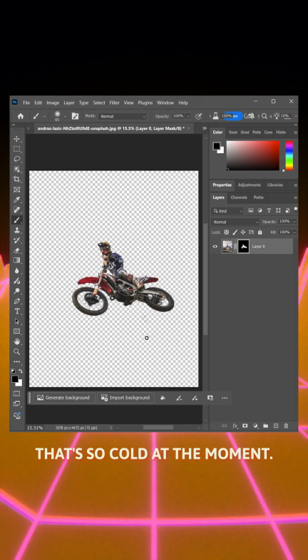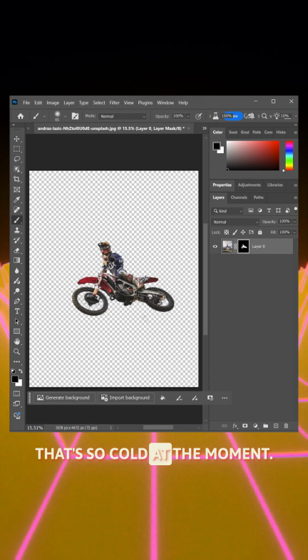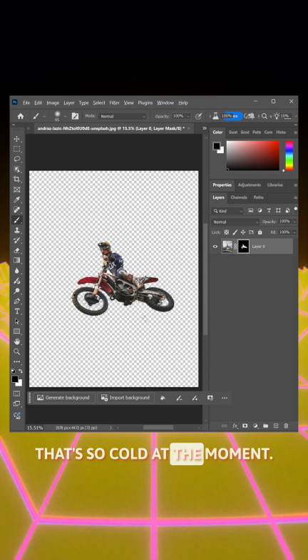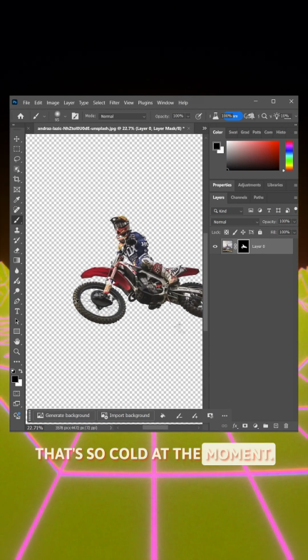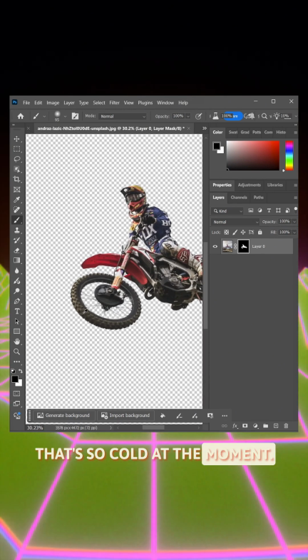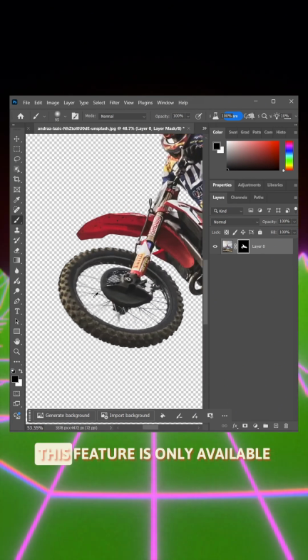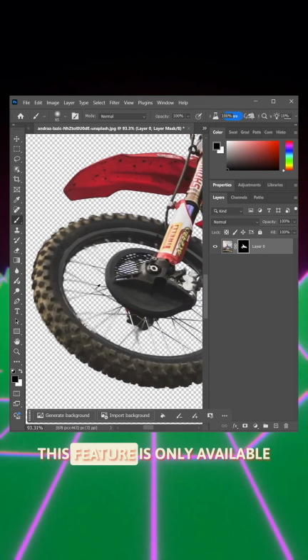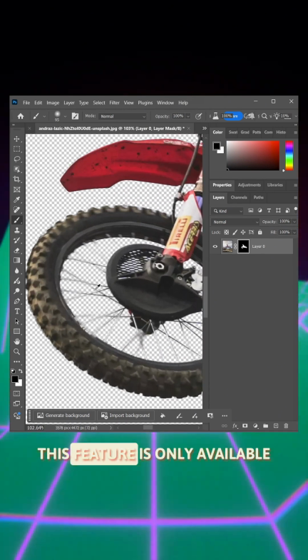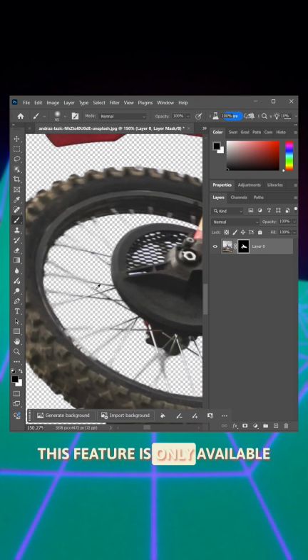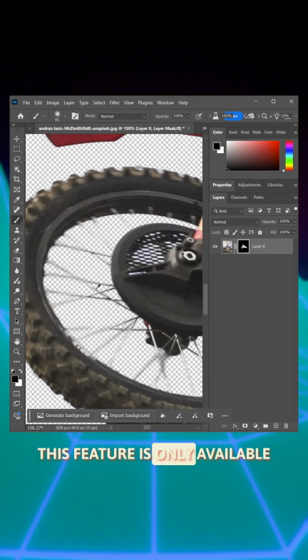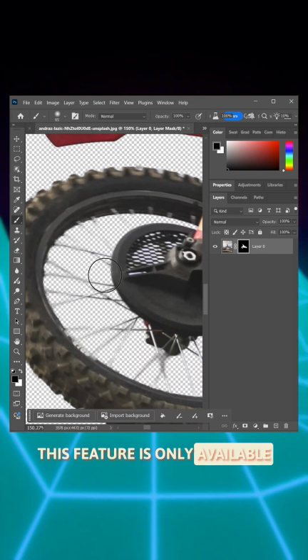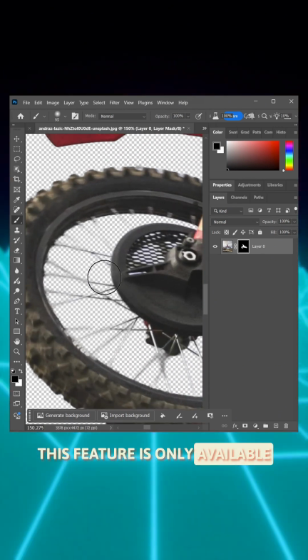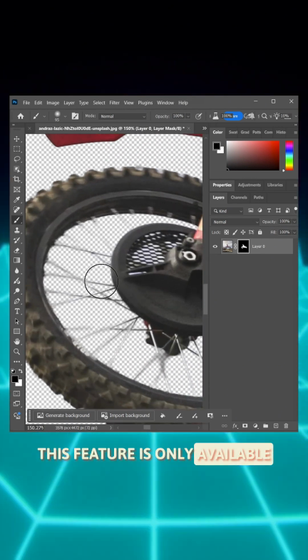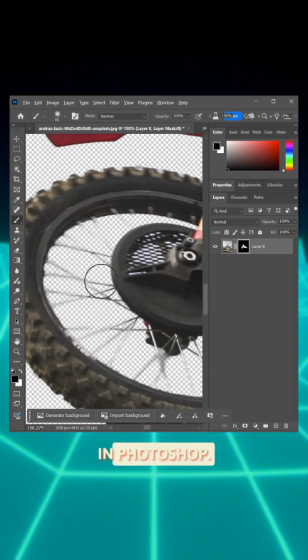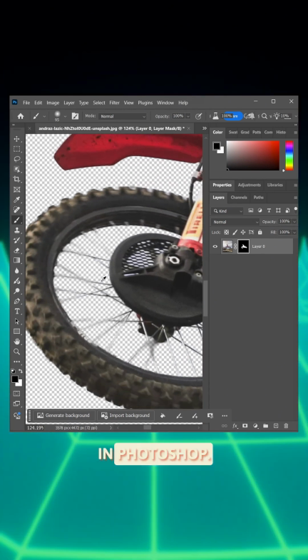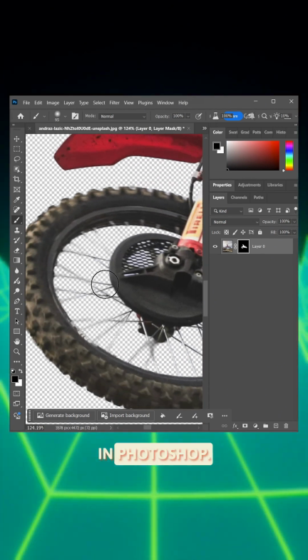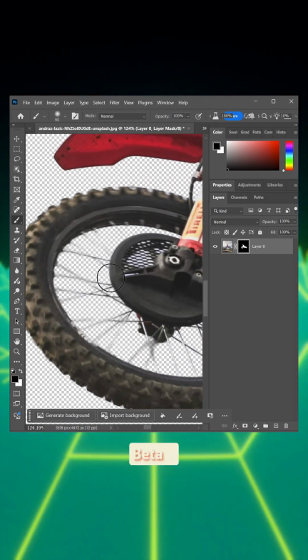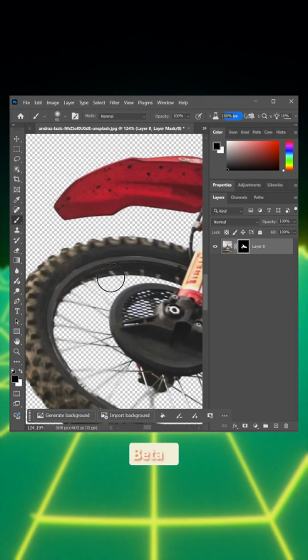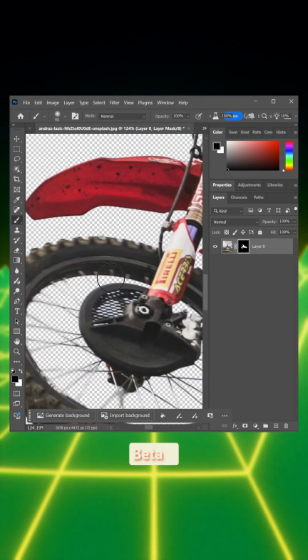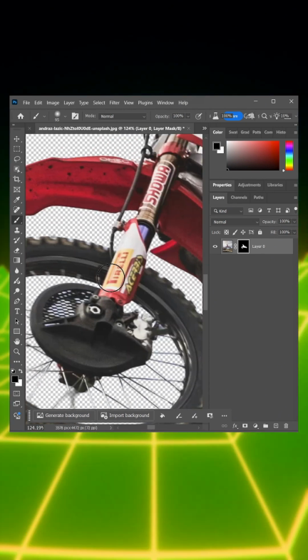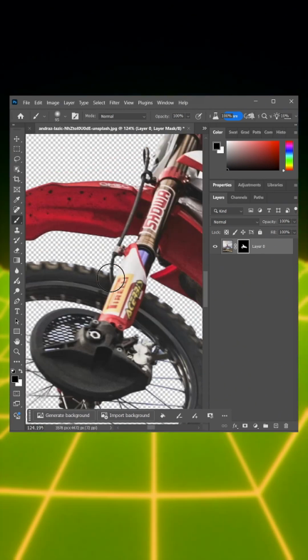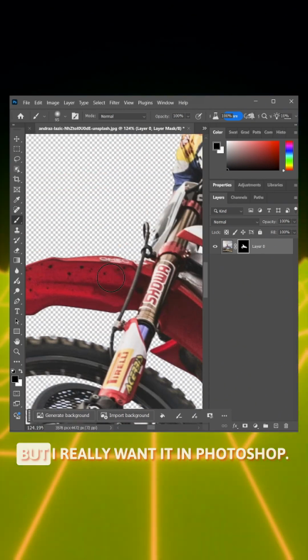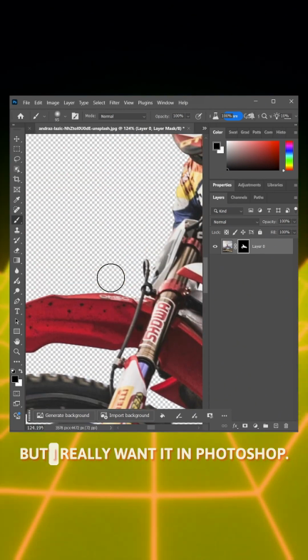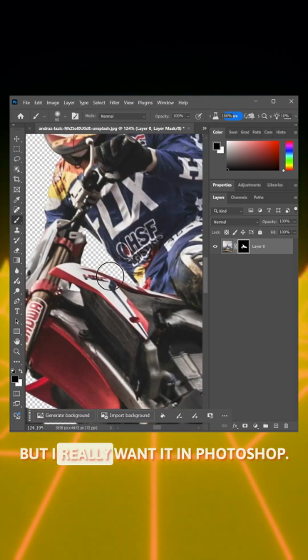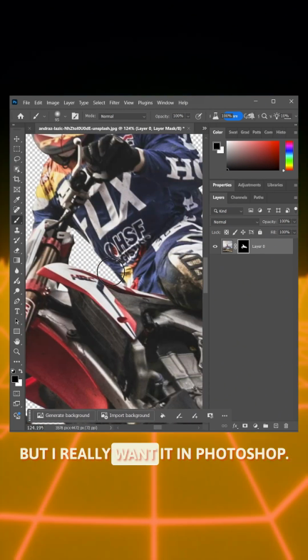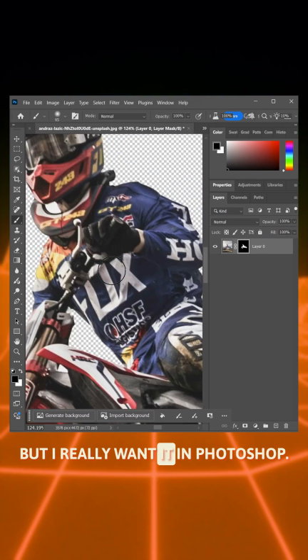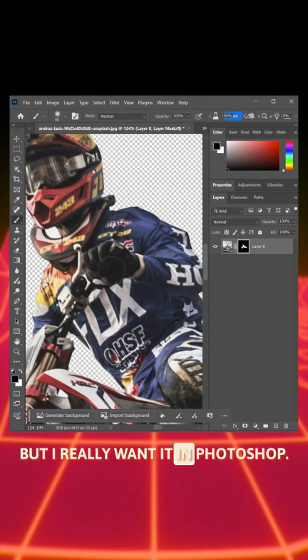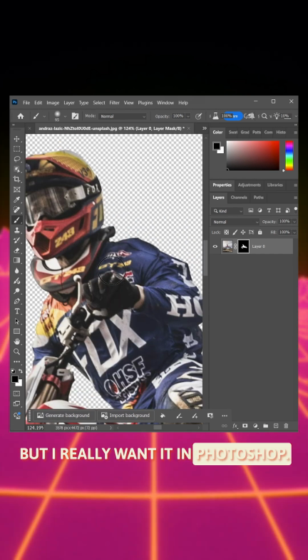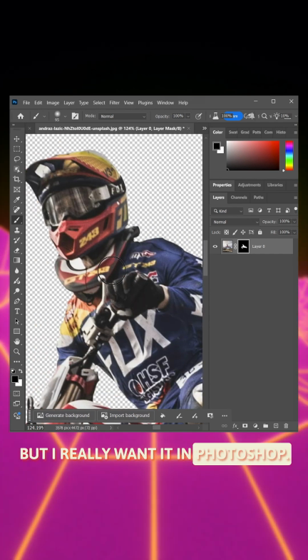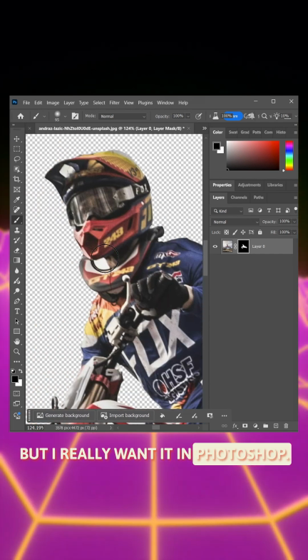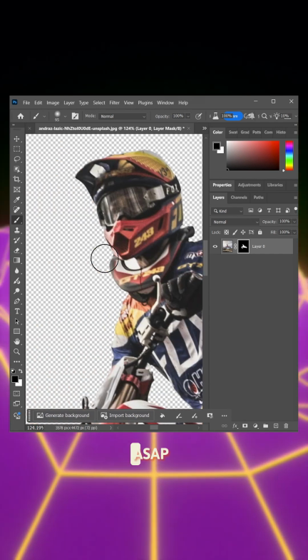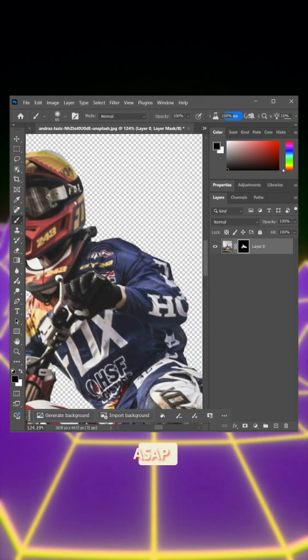At the moment, this feature is only available in Photoshop Beta, but I really want it in Photoshop proper.